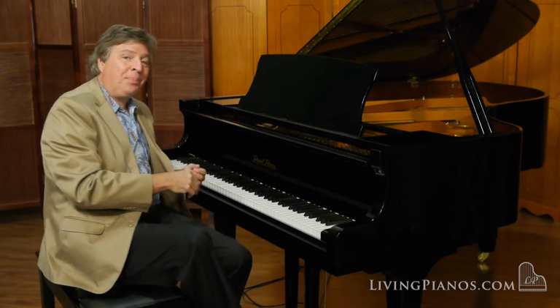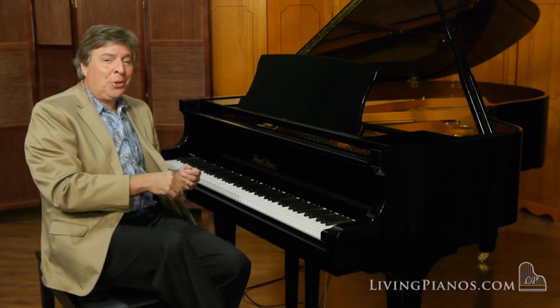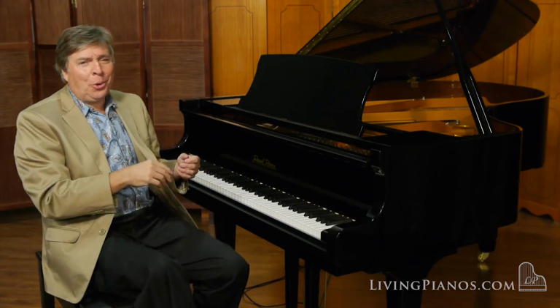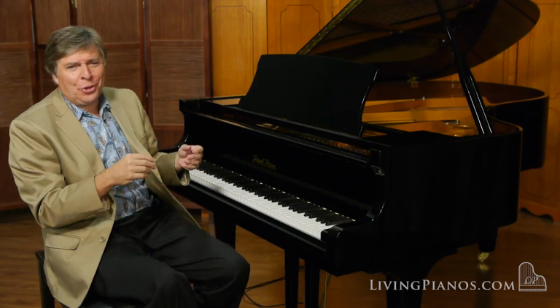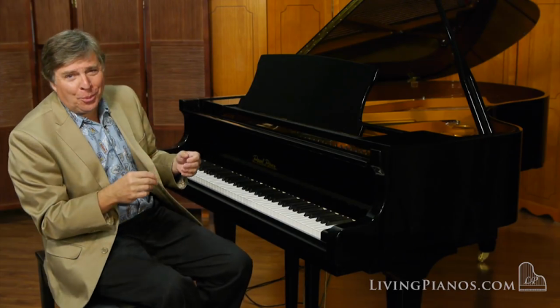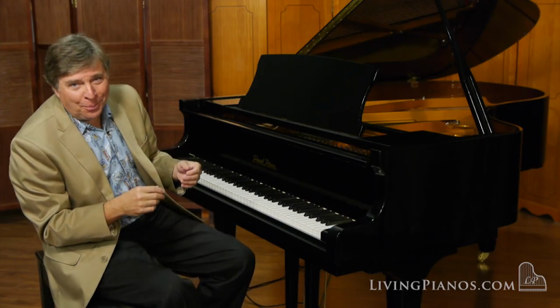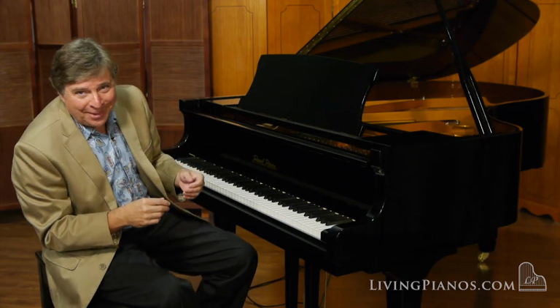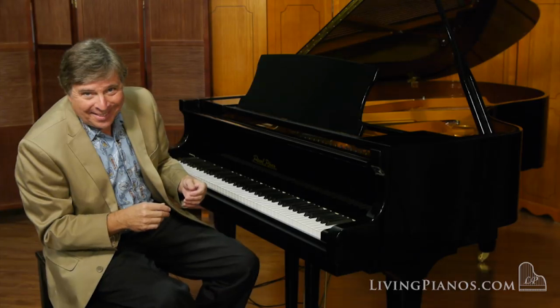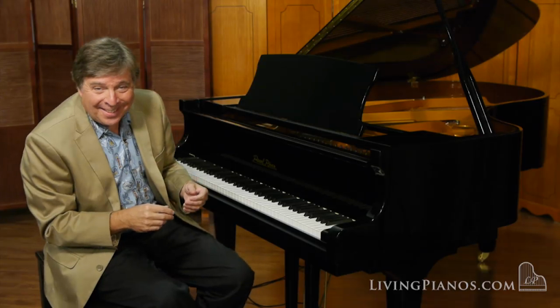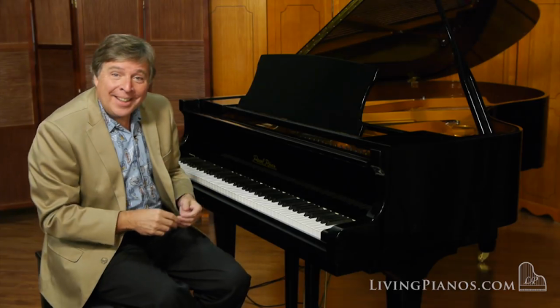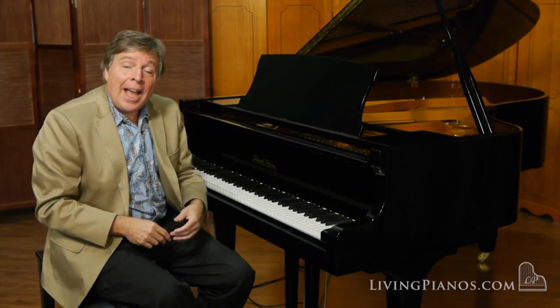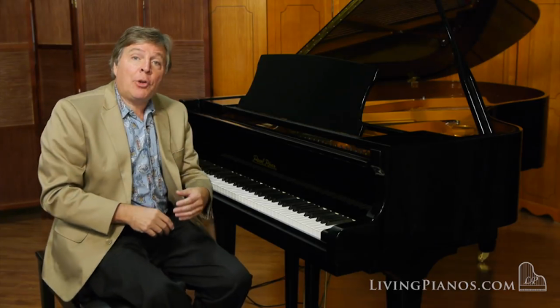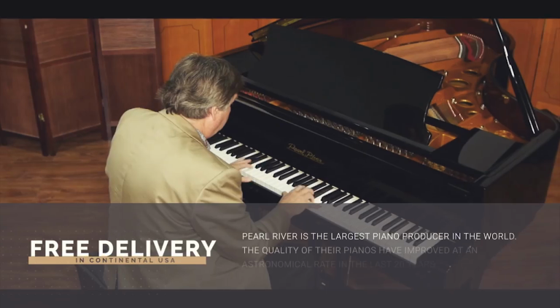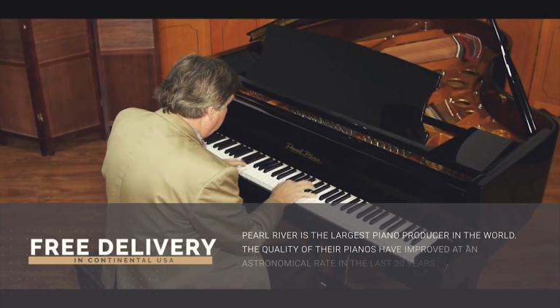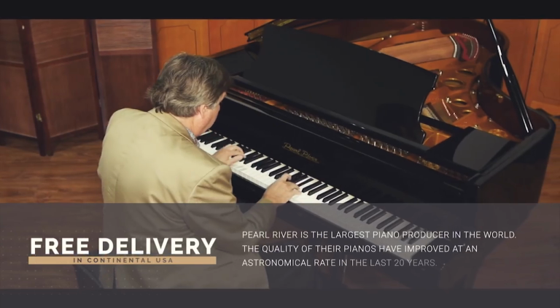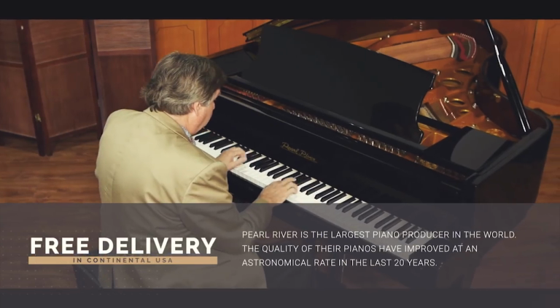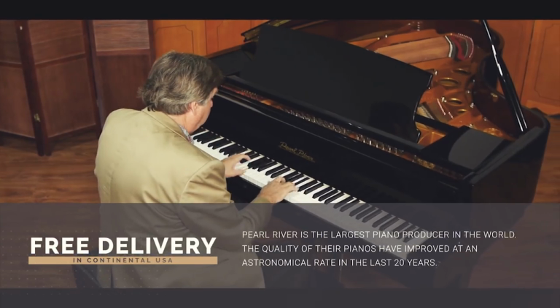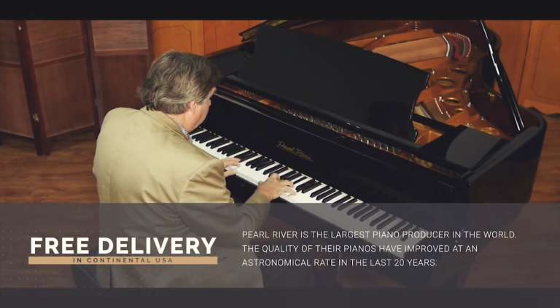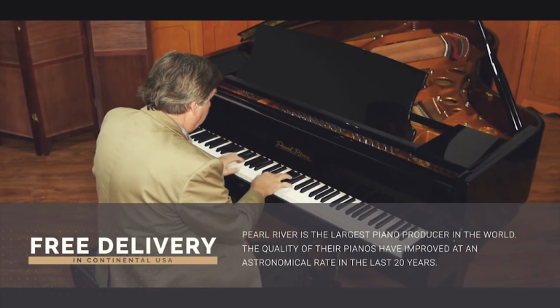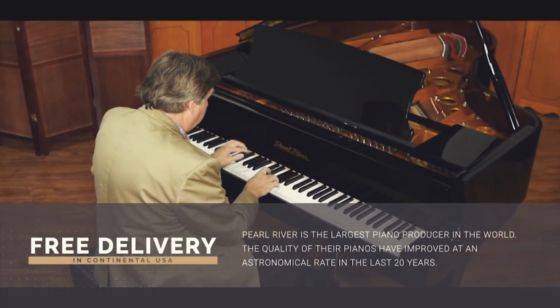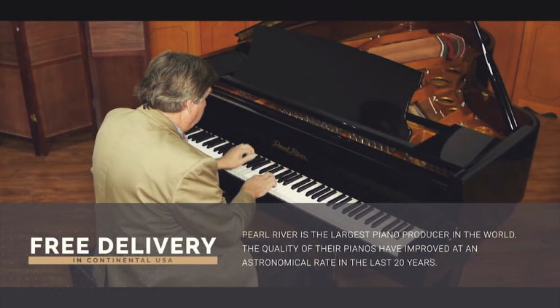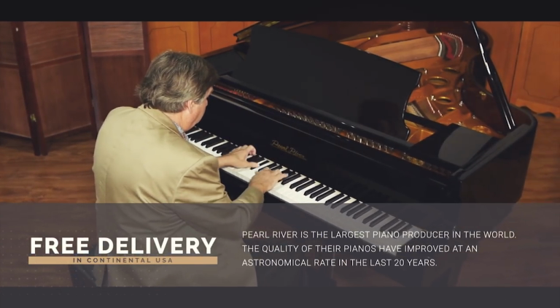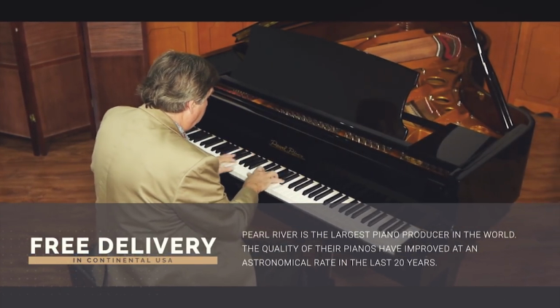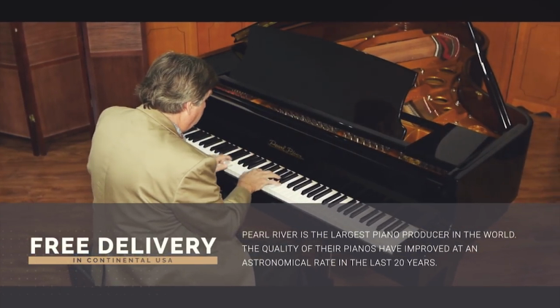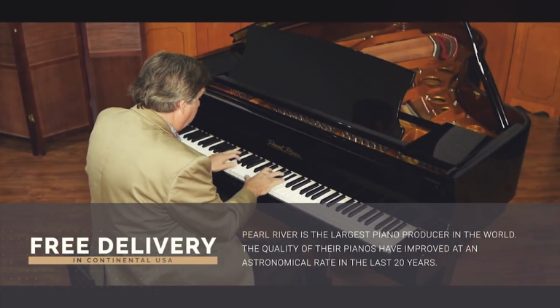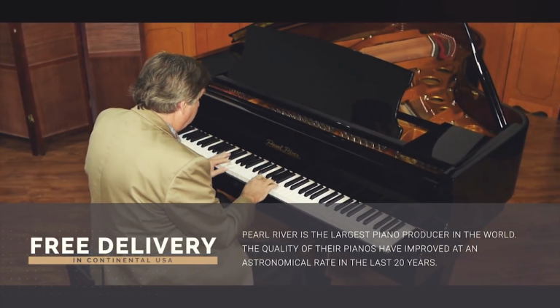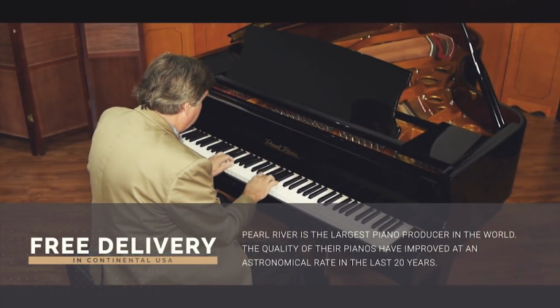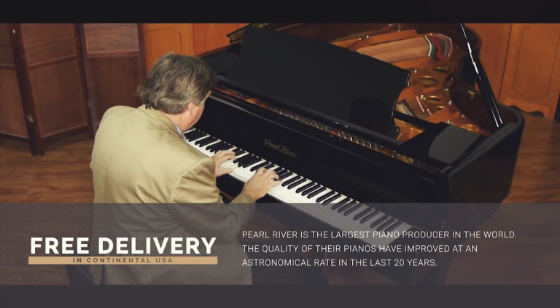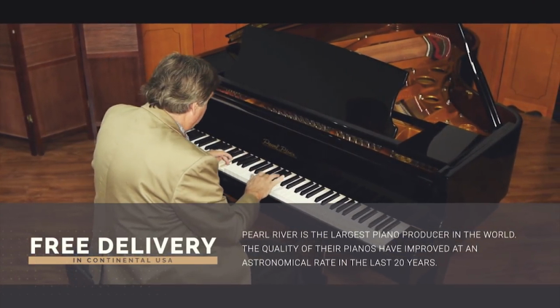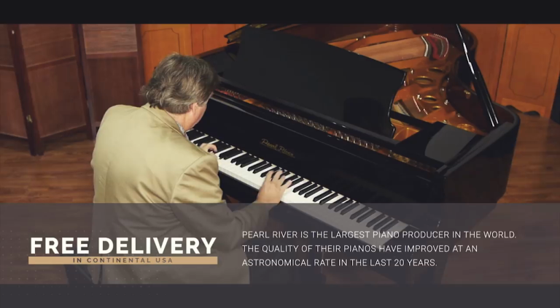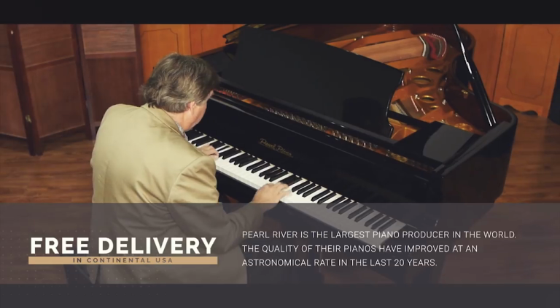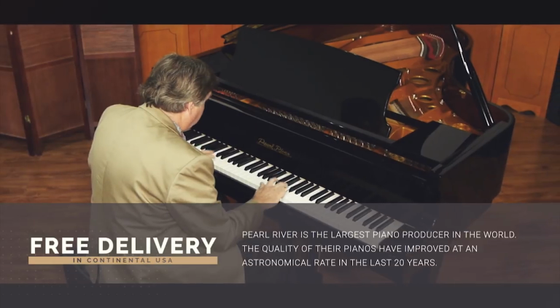It's a gorgeous movement, isn't it? And you can hear that it has a warmer tone than you'd expect out of an Asian piano.